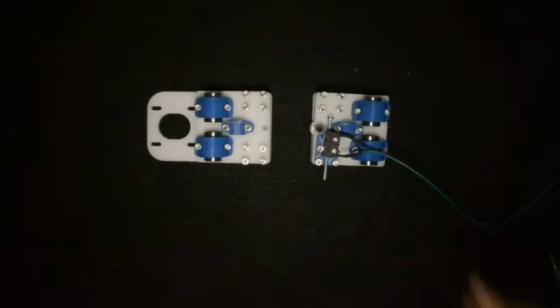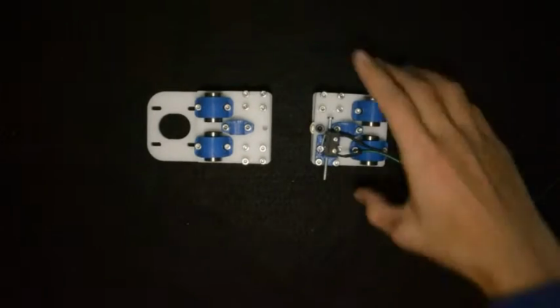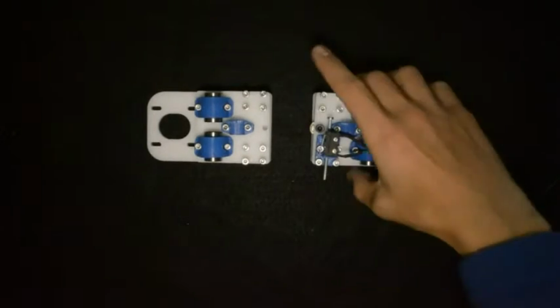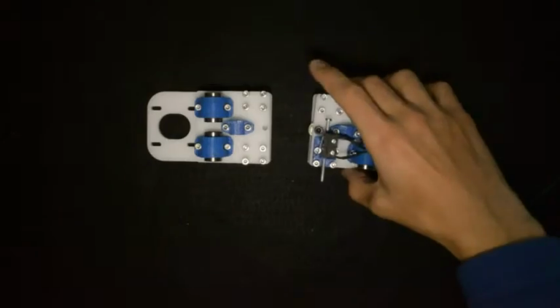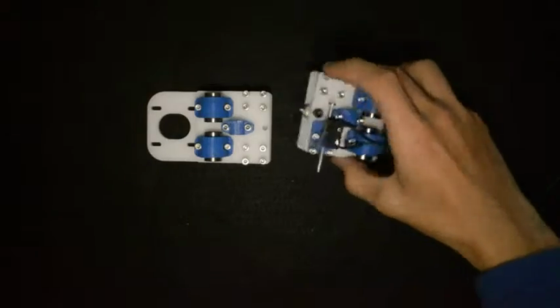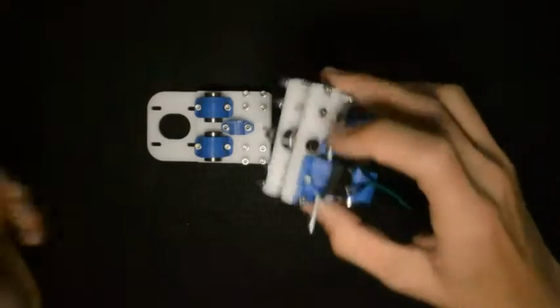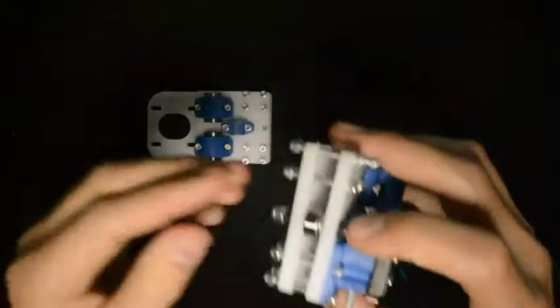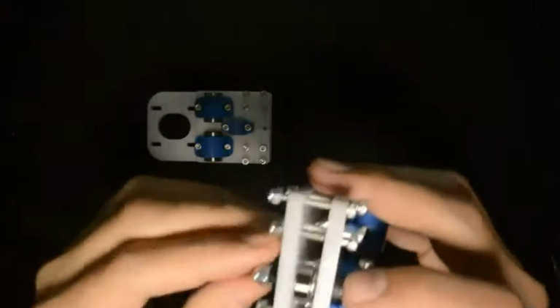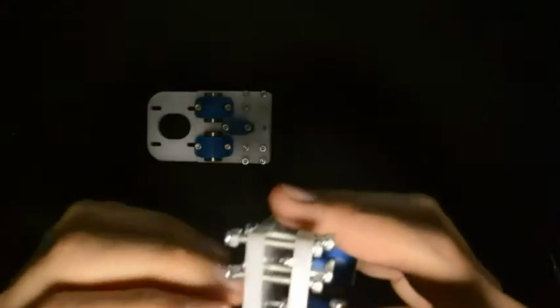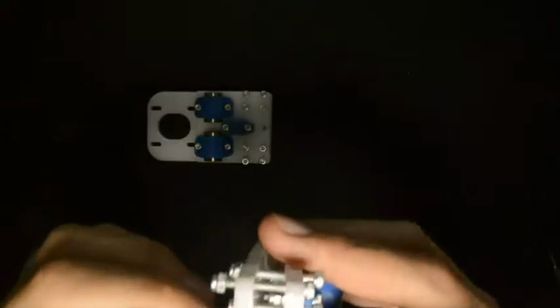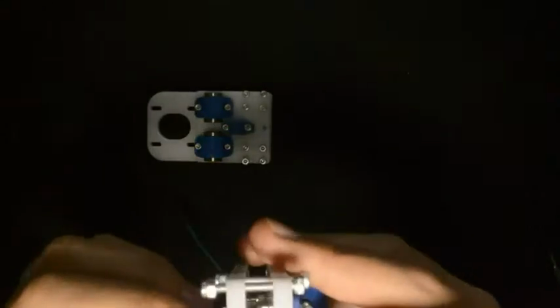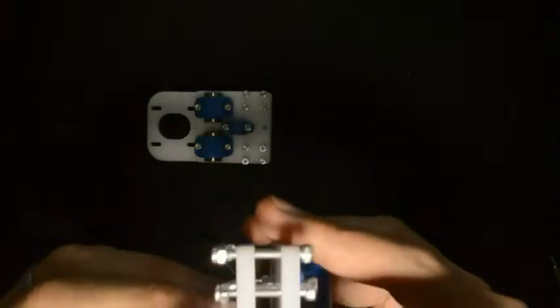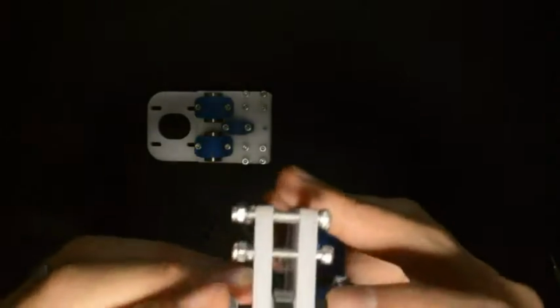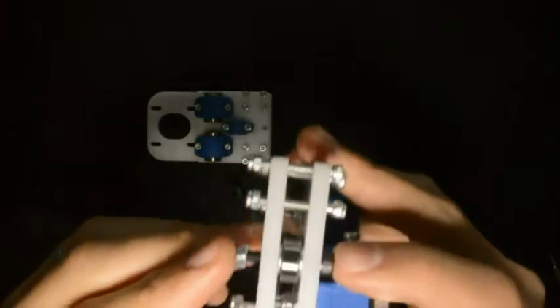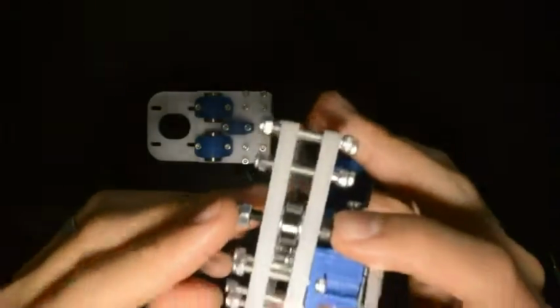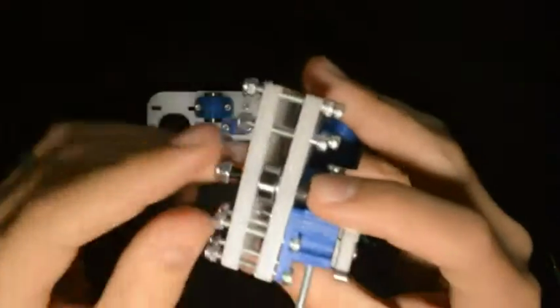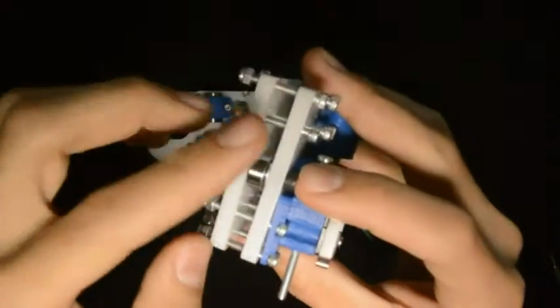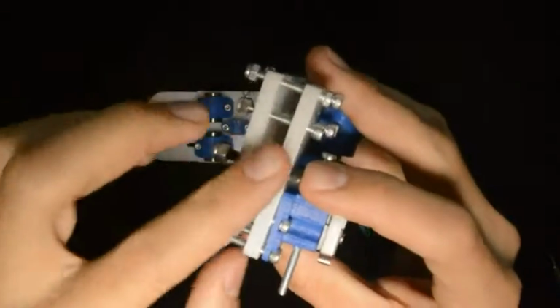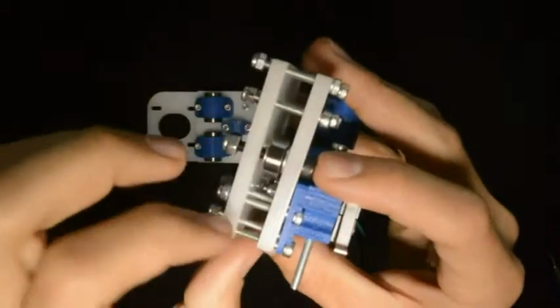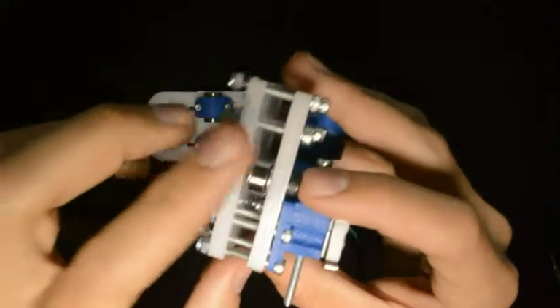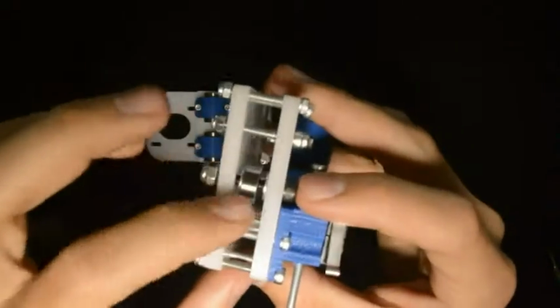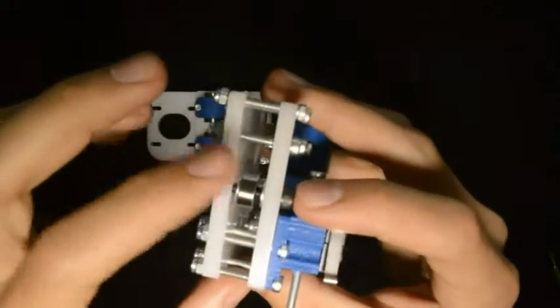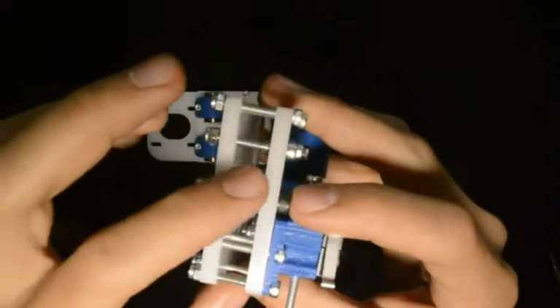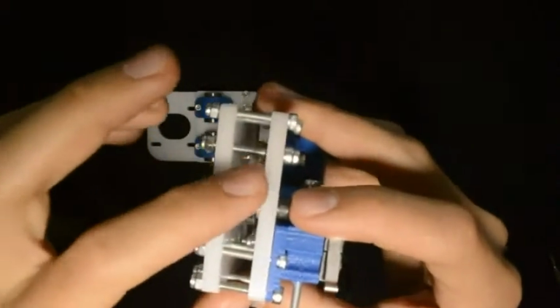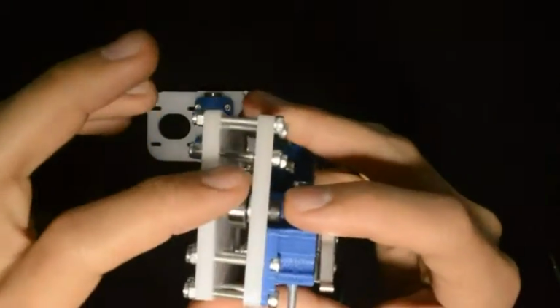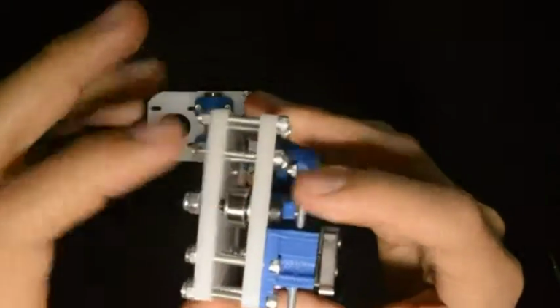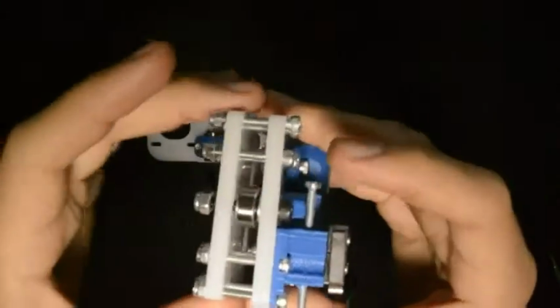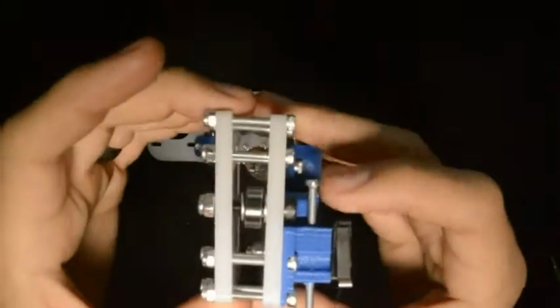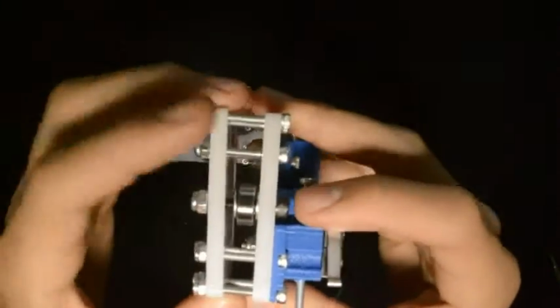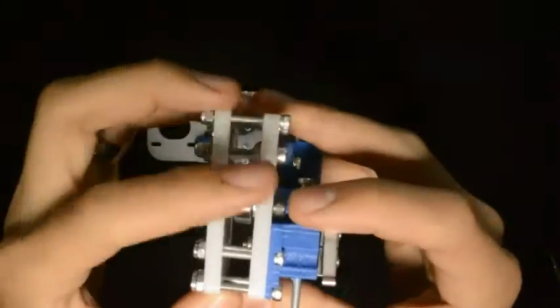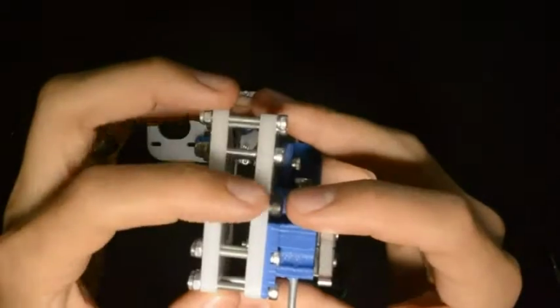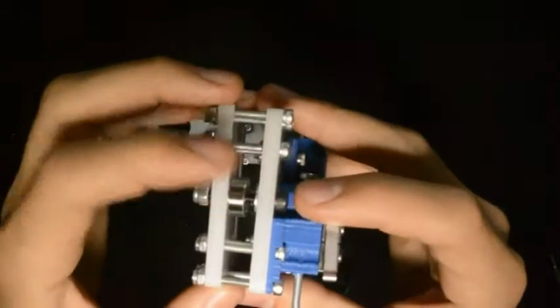When we have done that, this assembly looks like this — with the screw, the bearing, and the two washers on both sides.